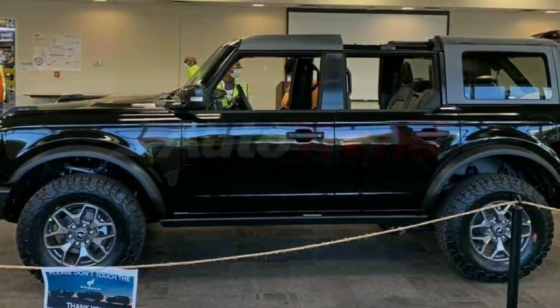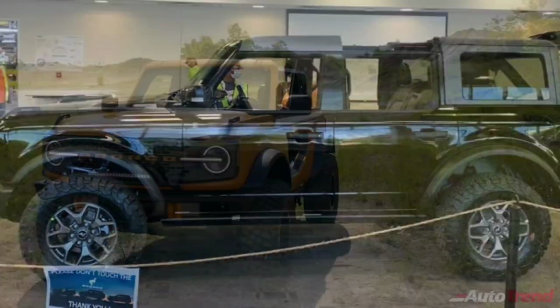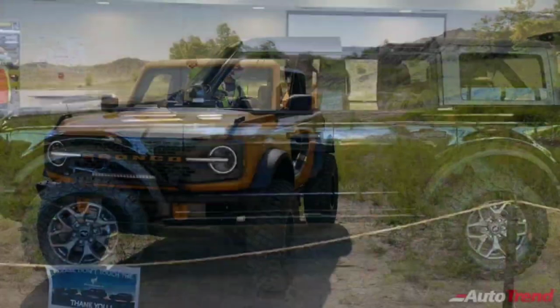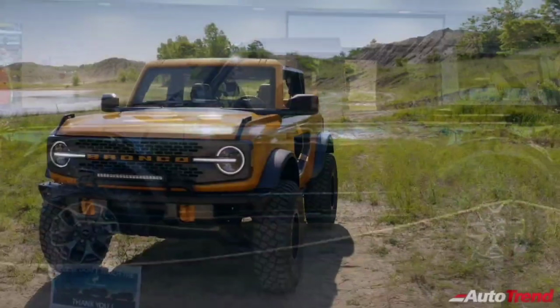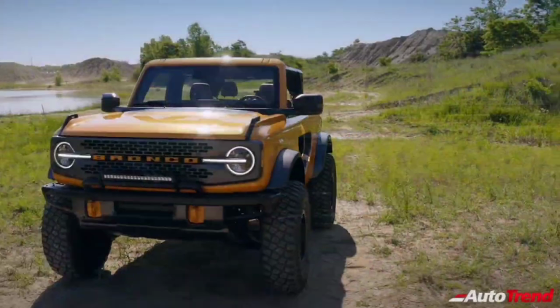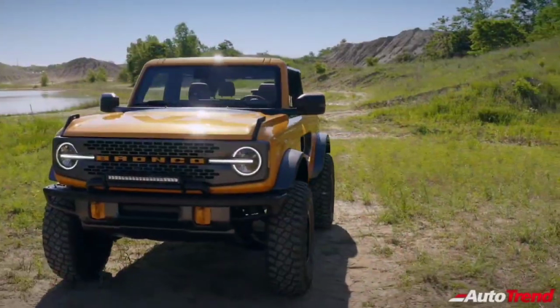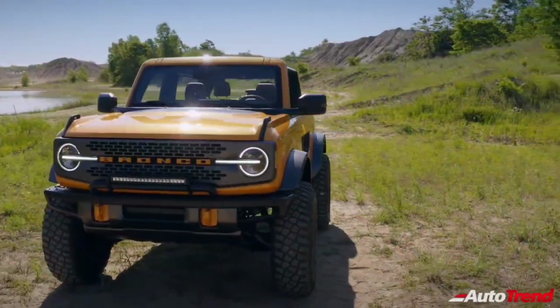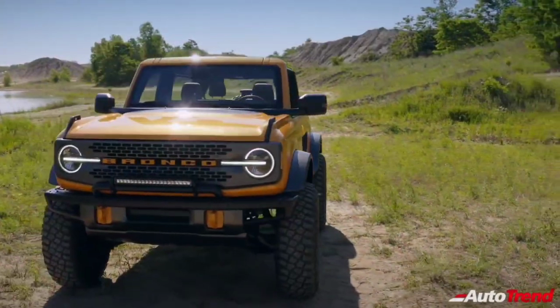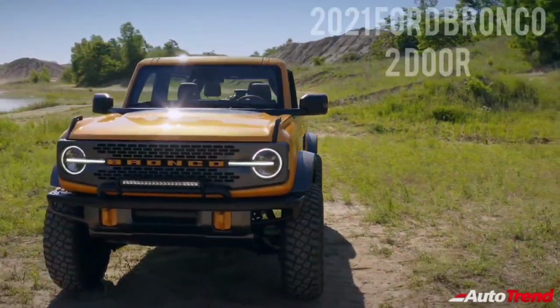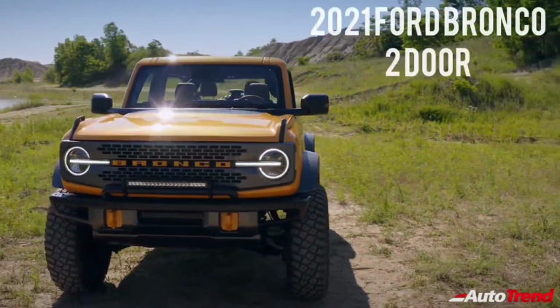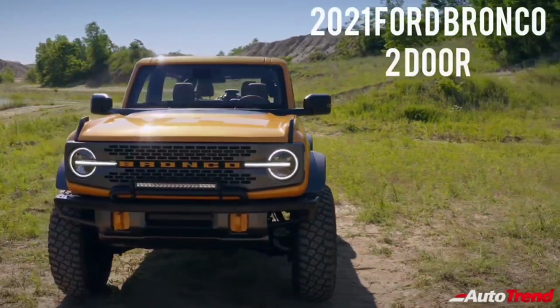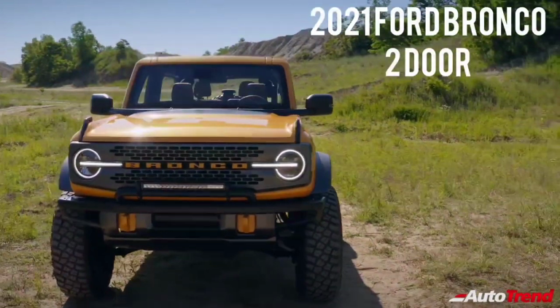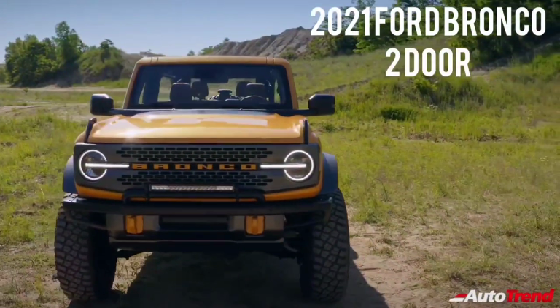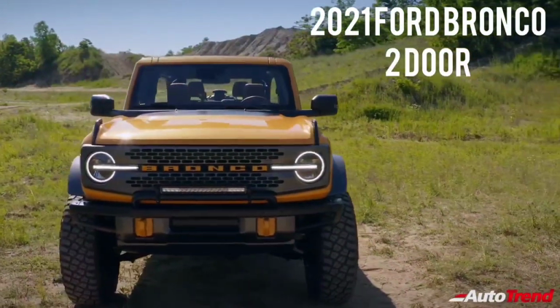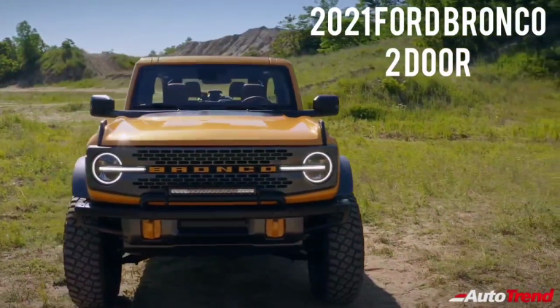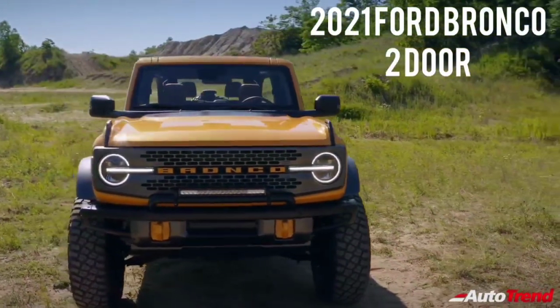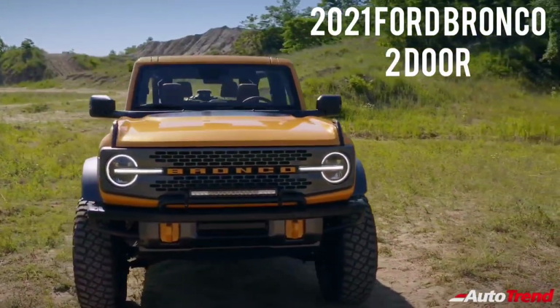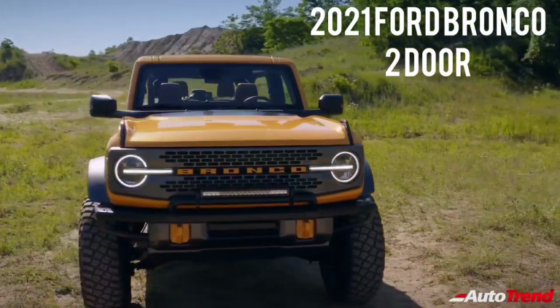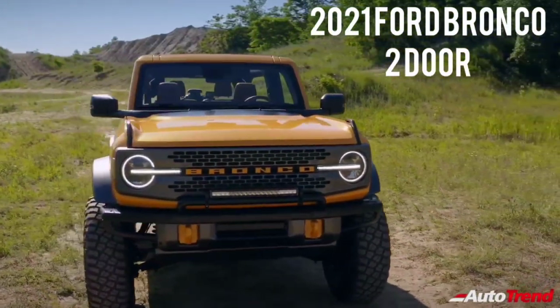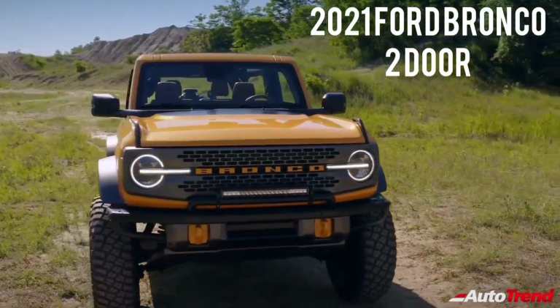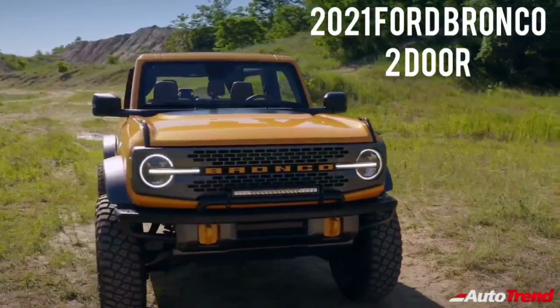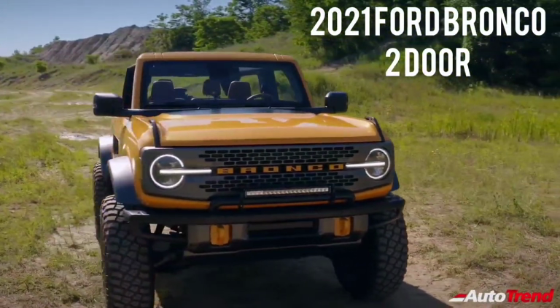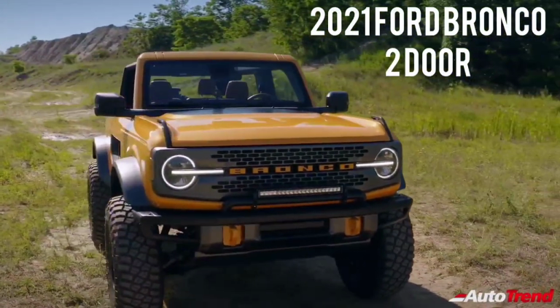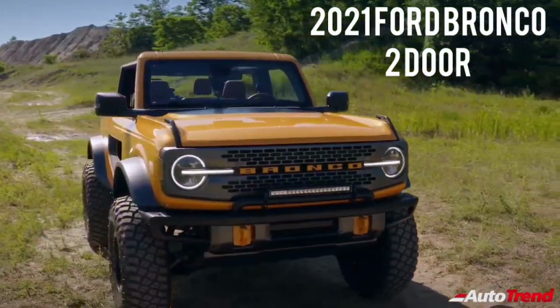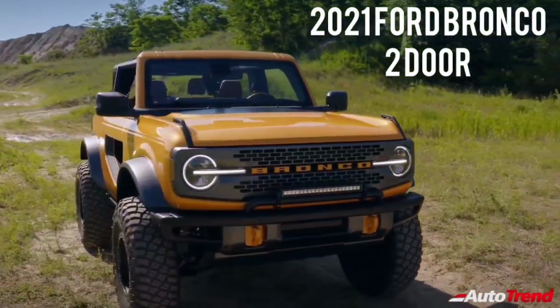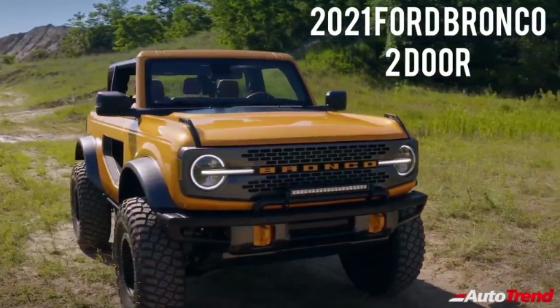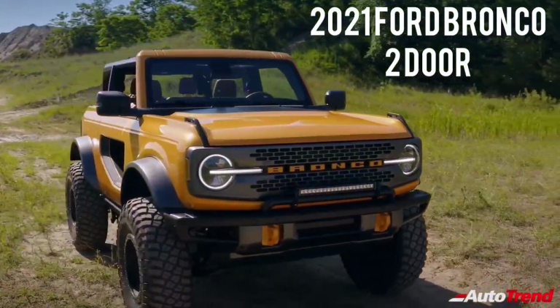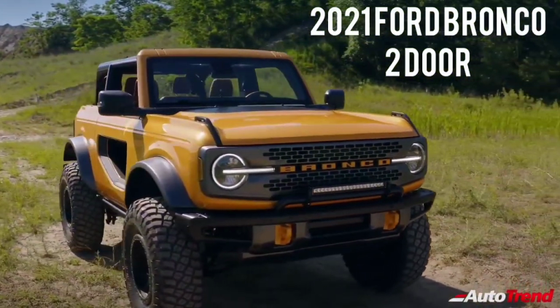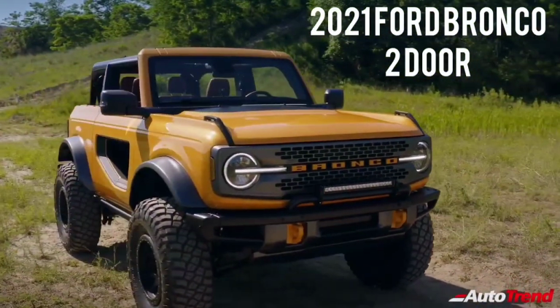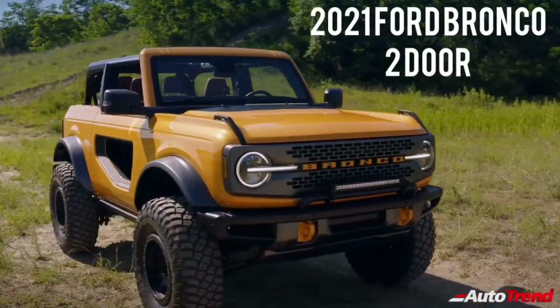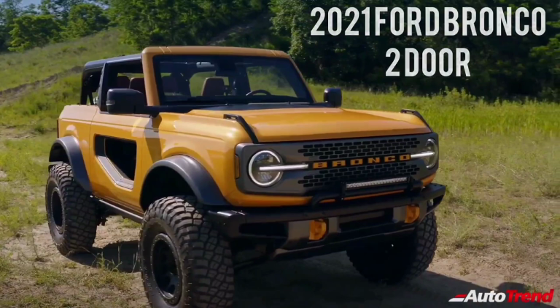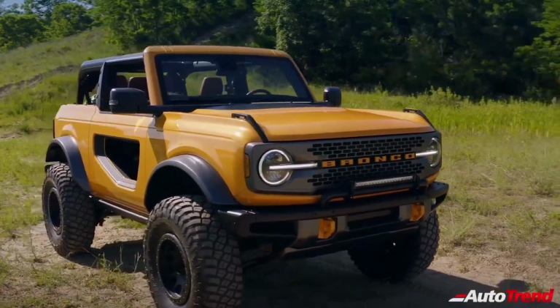Hello everyone, welcome back to Autotrend TV. Today I would like to talk about the newly unveiled Ford Bronco family of rugged off-road vehicles.